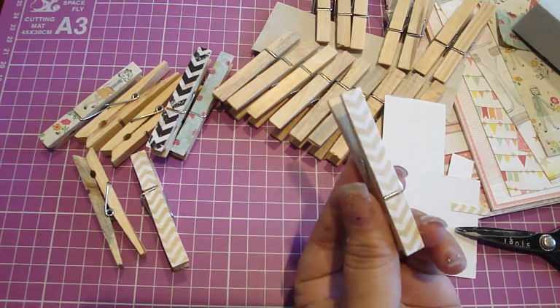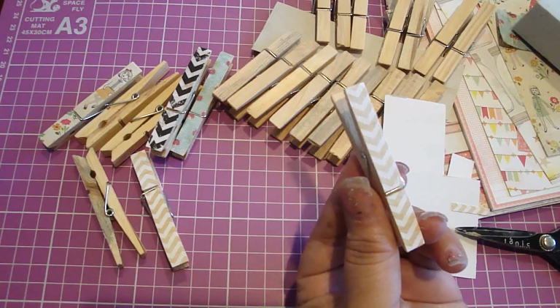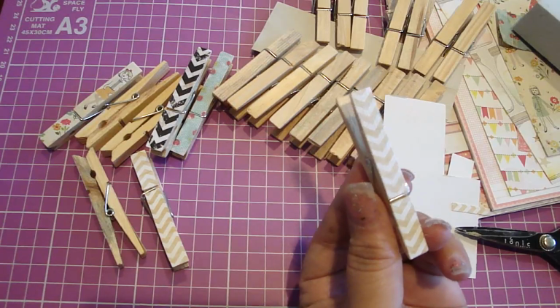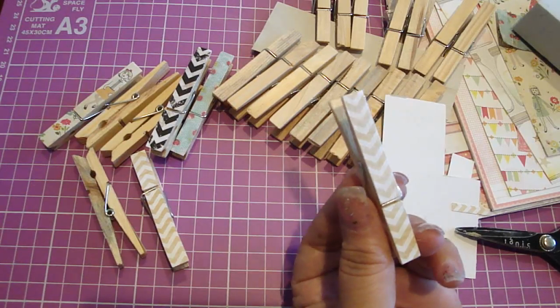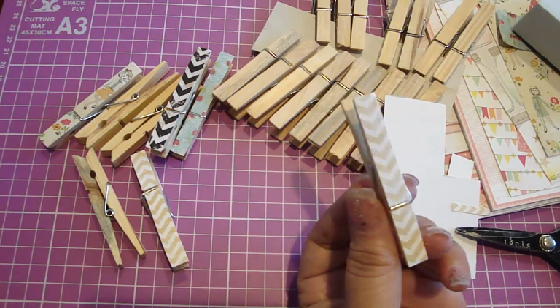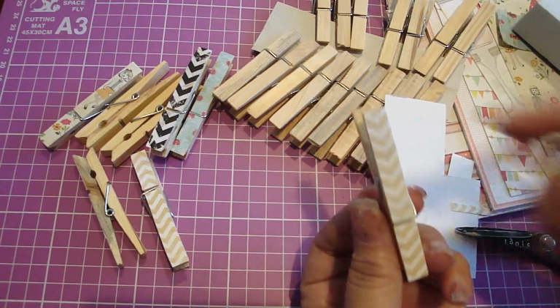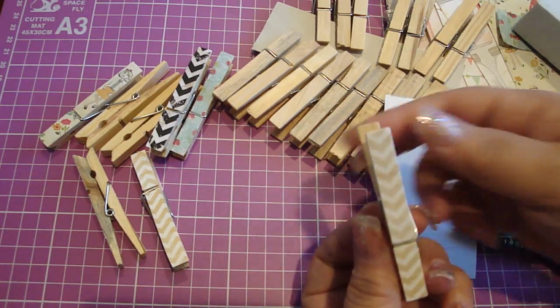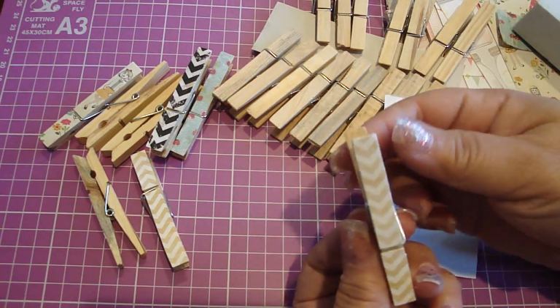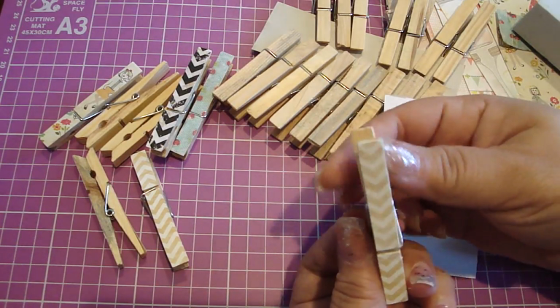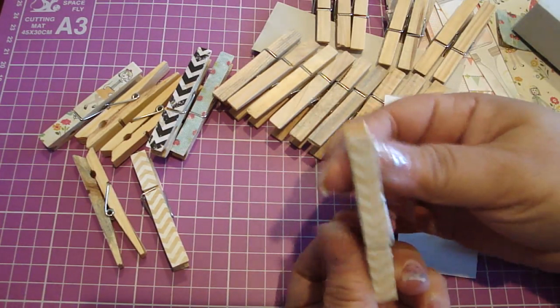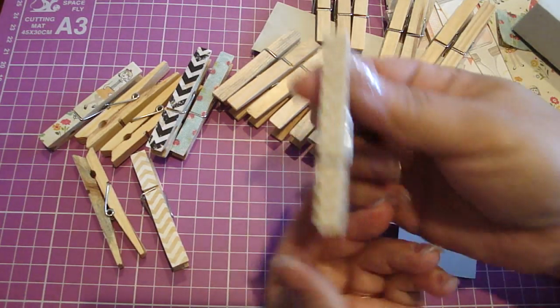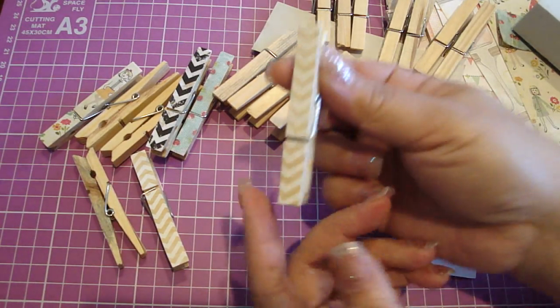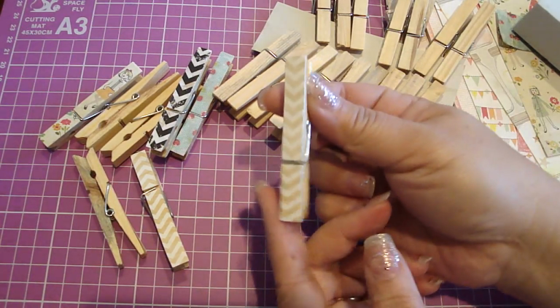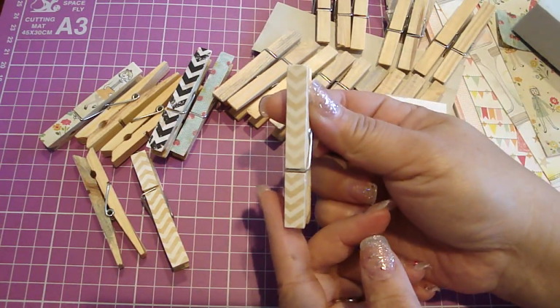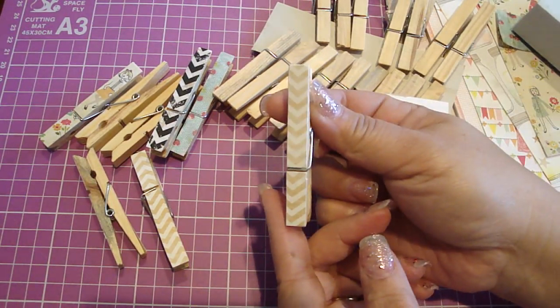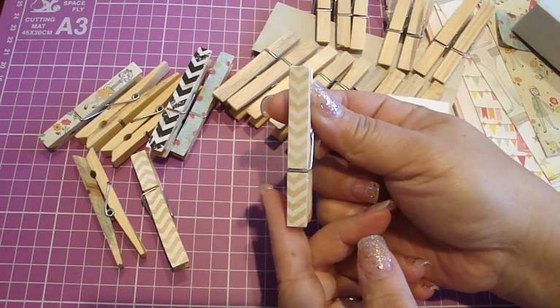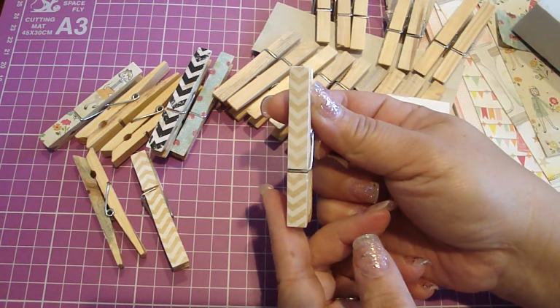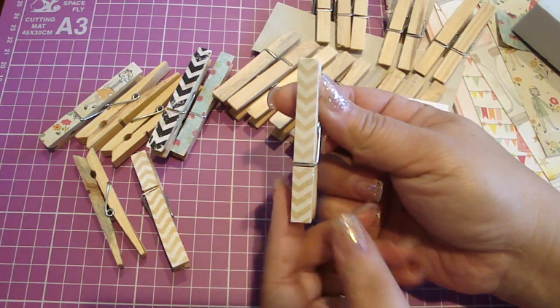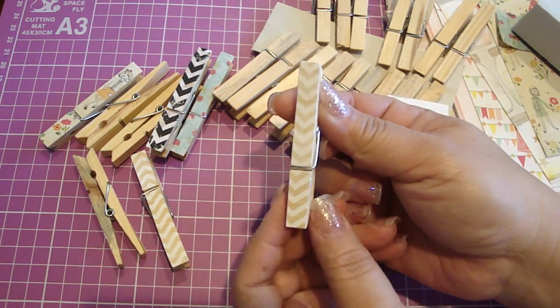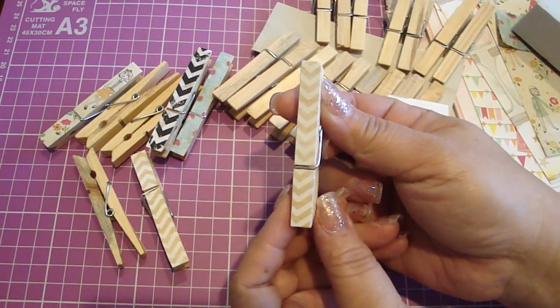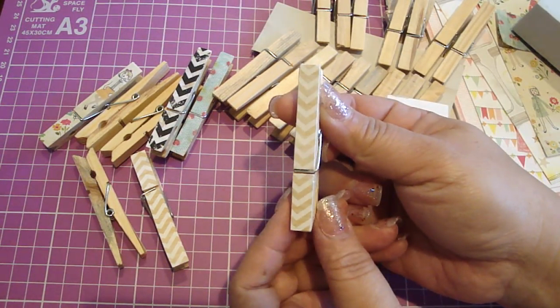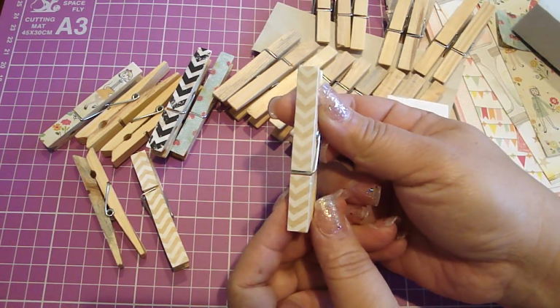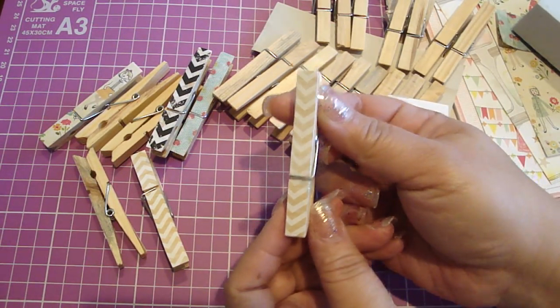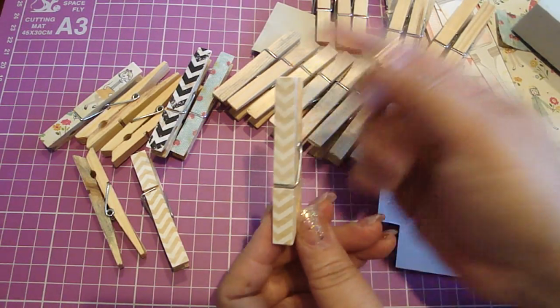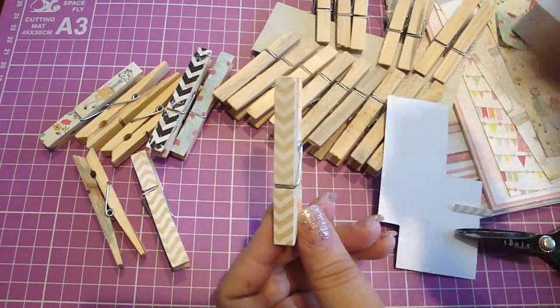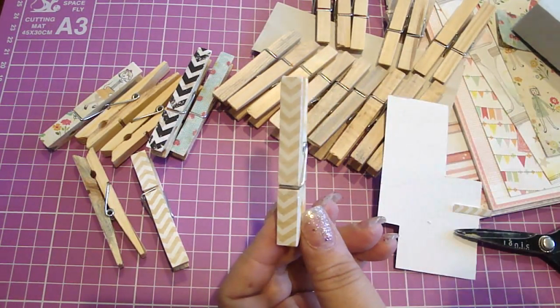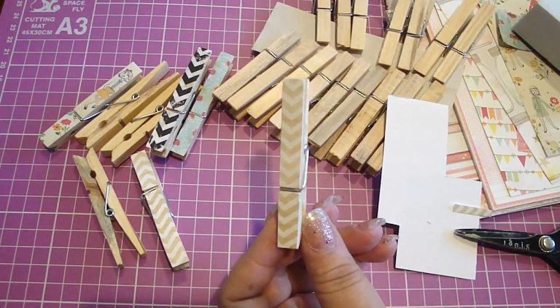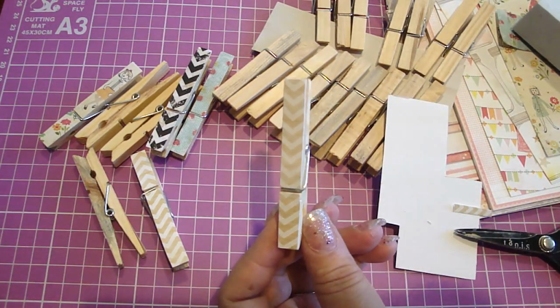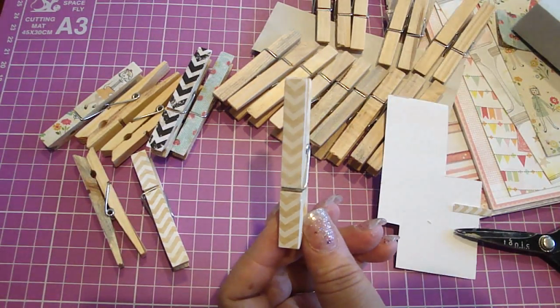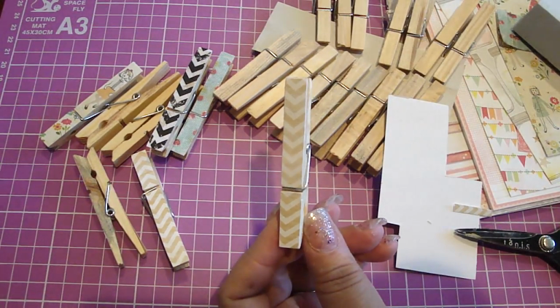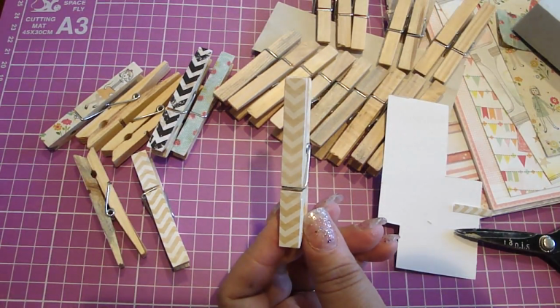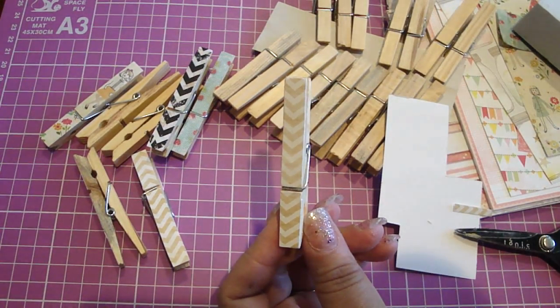And there you have it — you got yourself a nice custom clothespin. Thanks everyone for watching. Bye!